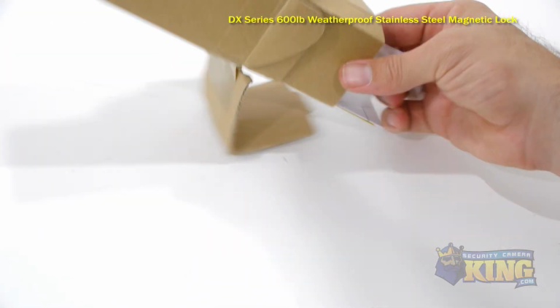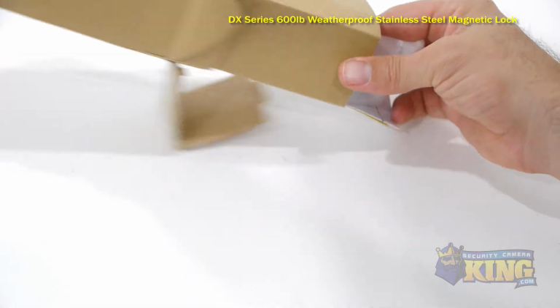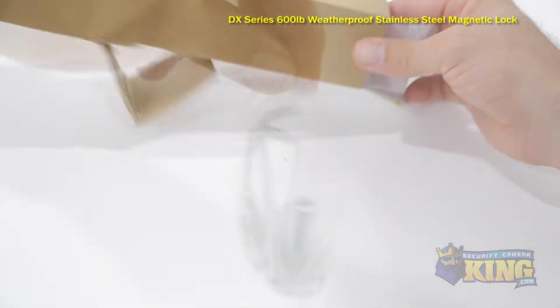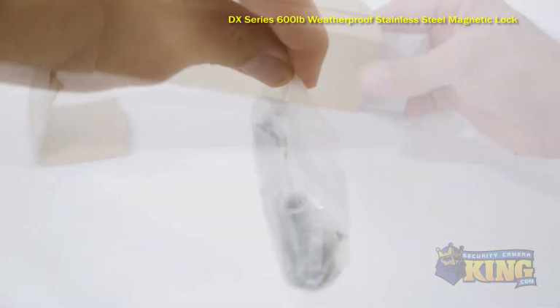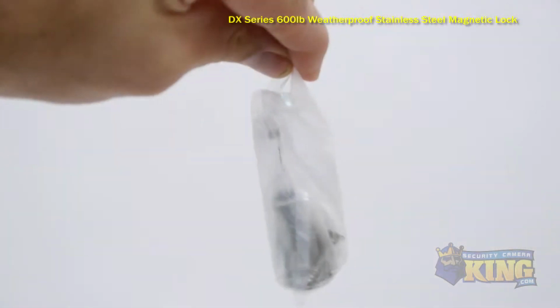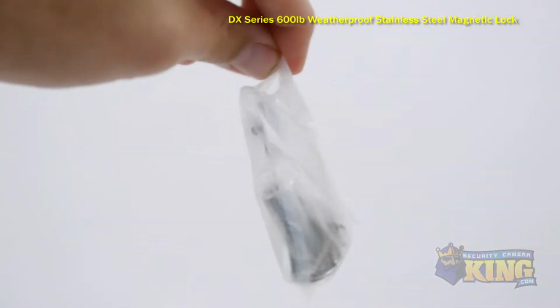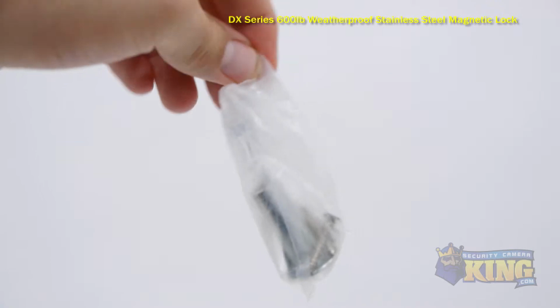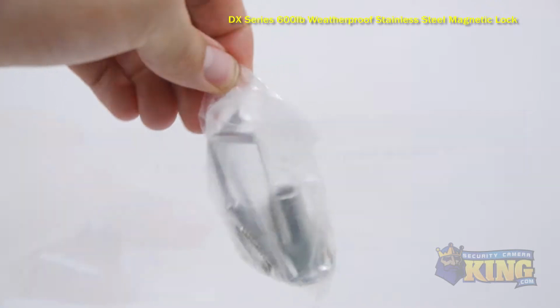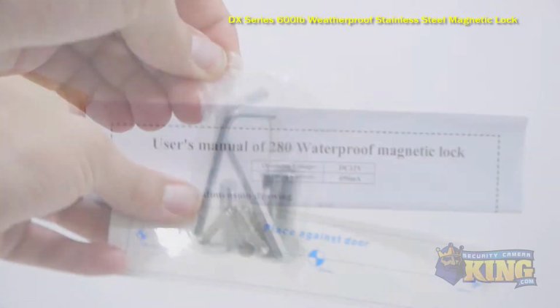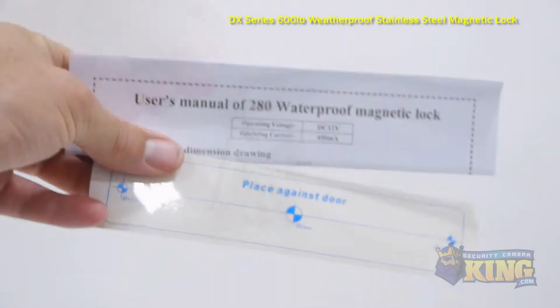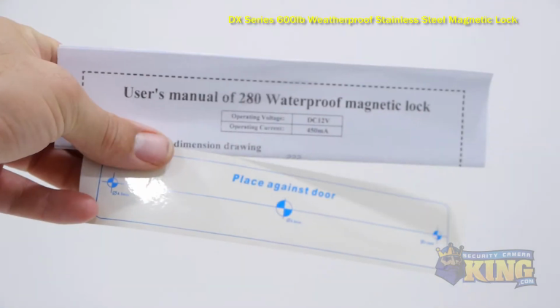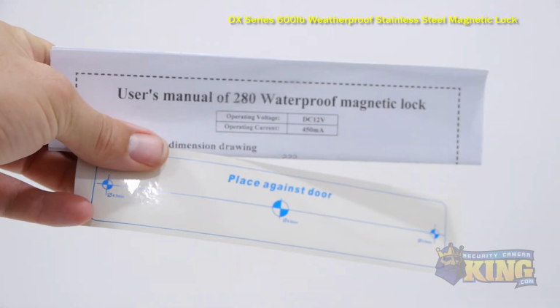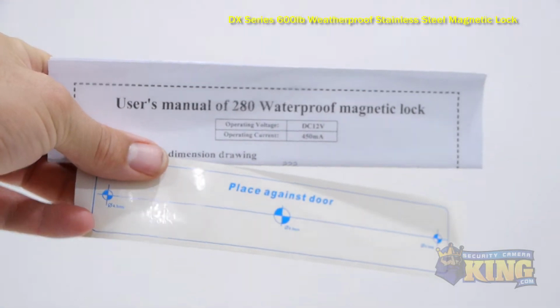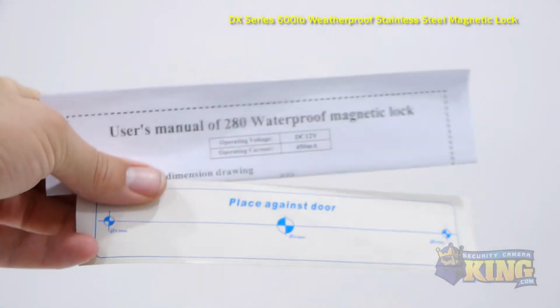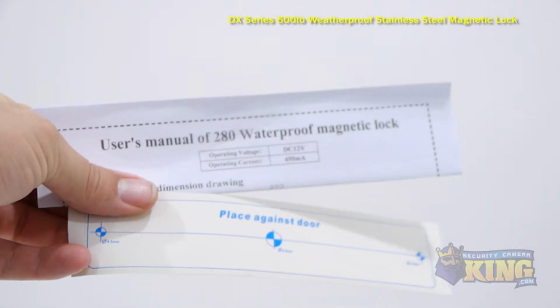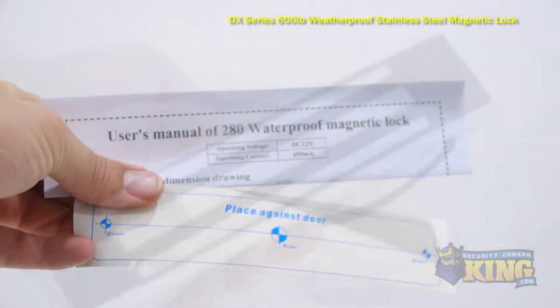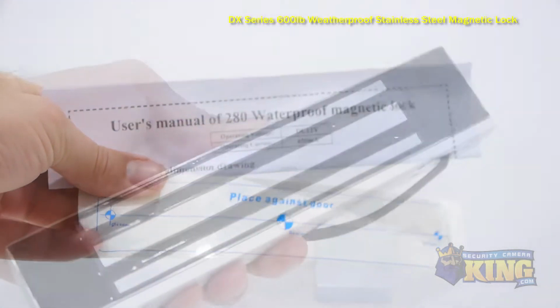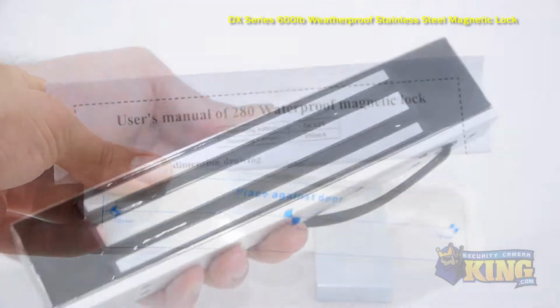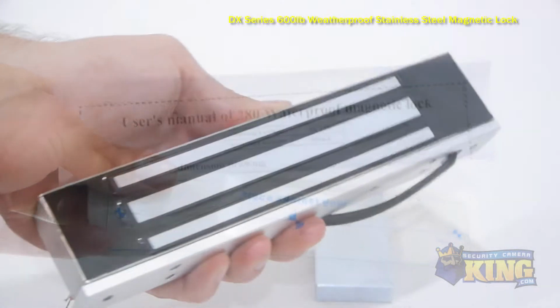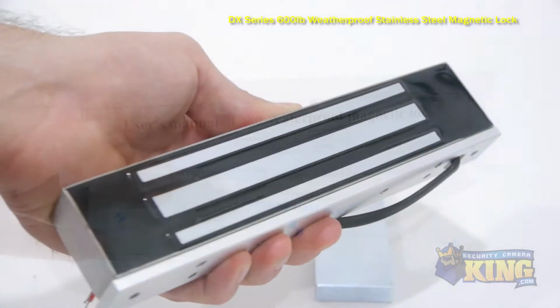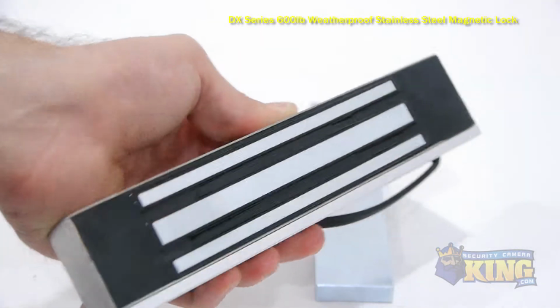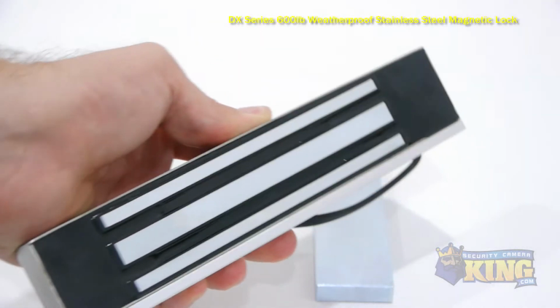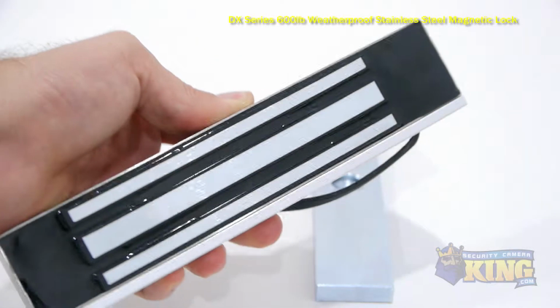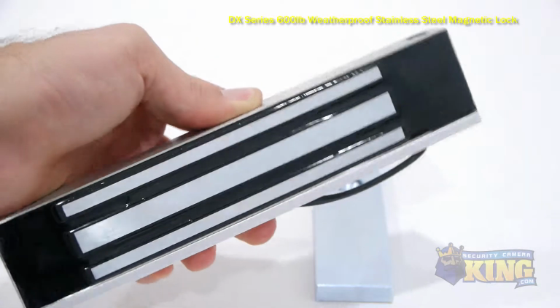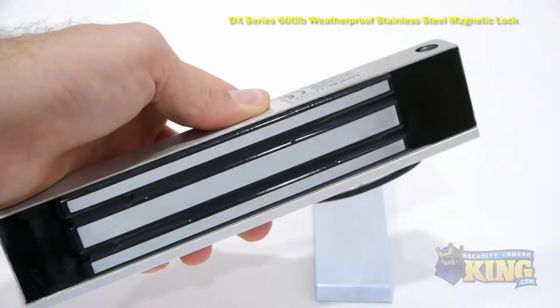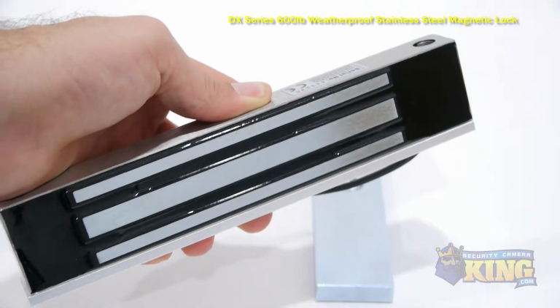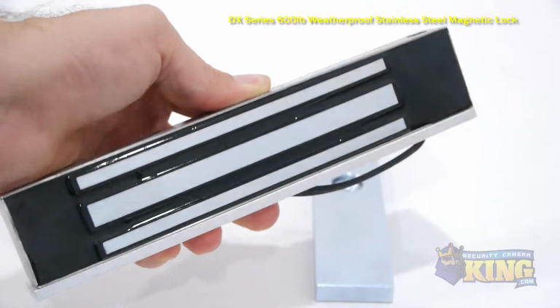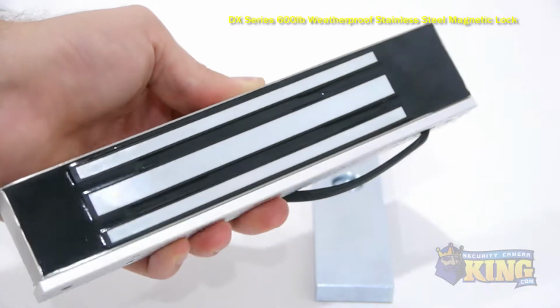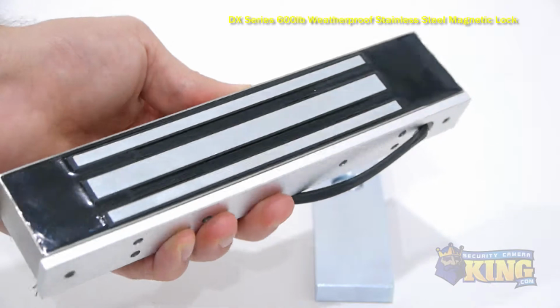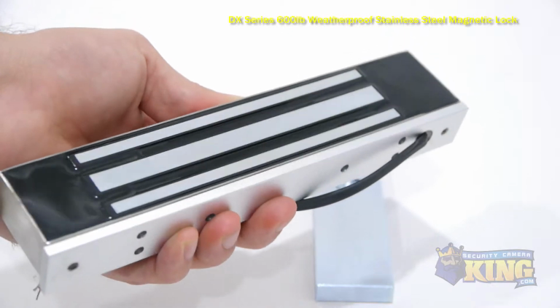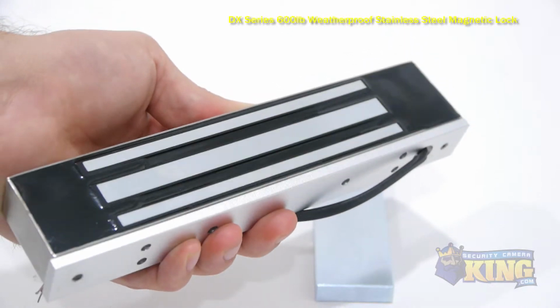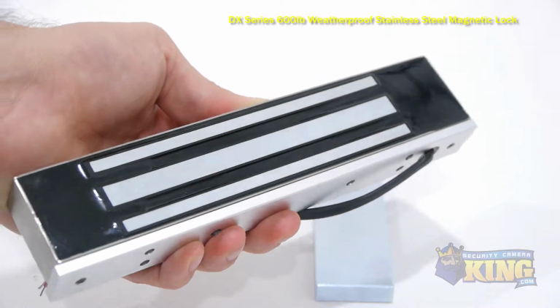This mag lock can stand up to 600 pounds of force and is fail-safe, meaning that when the power is cut off, the lock is automatically opened.